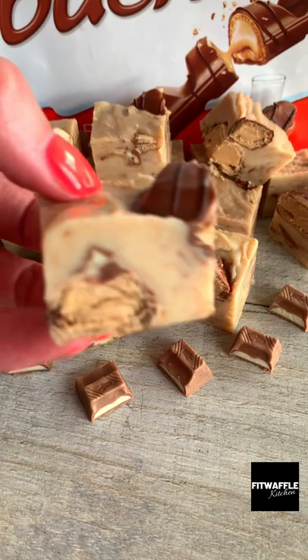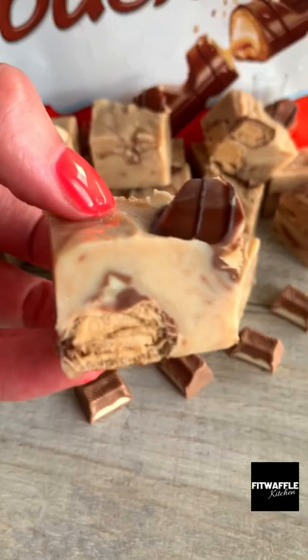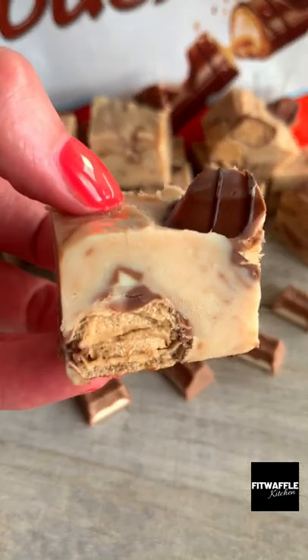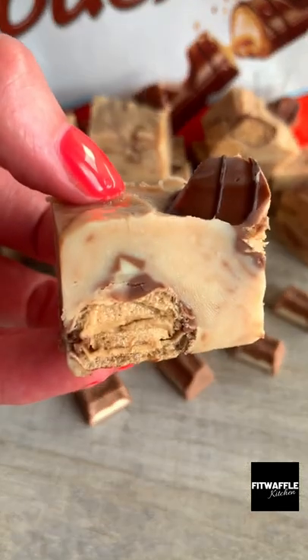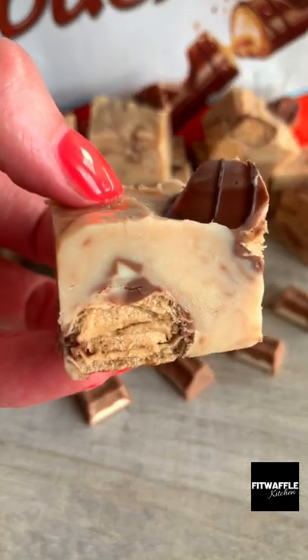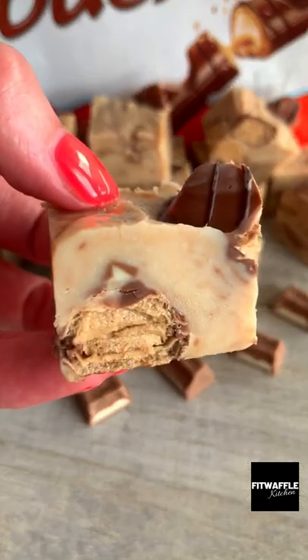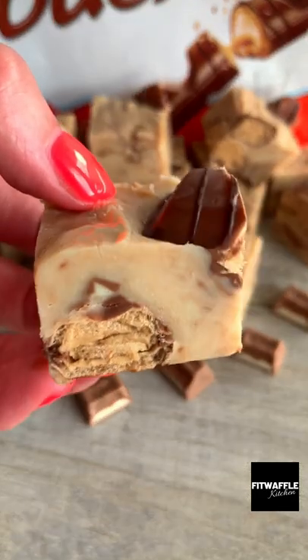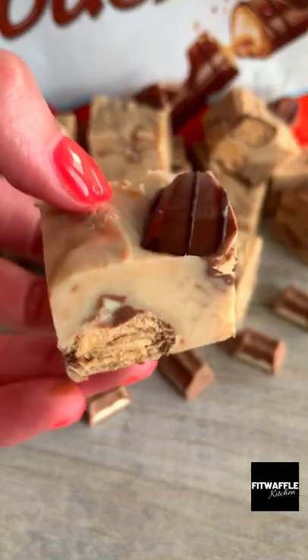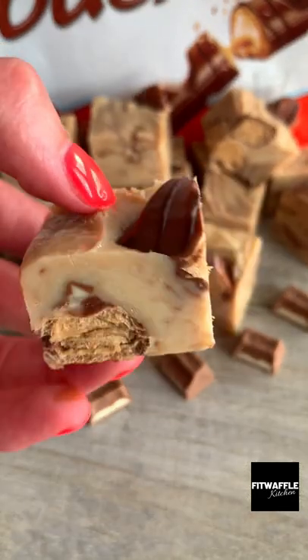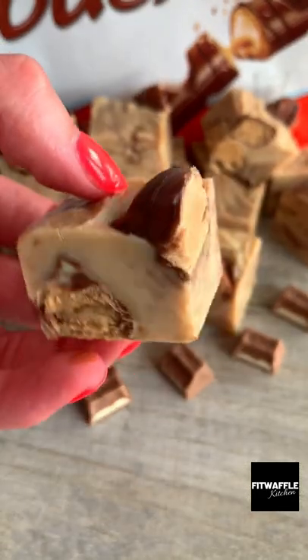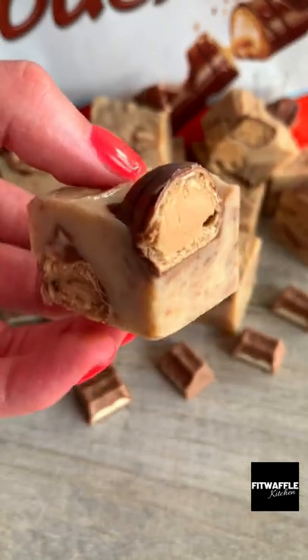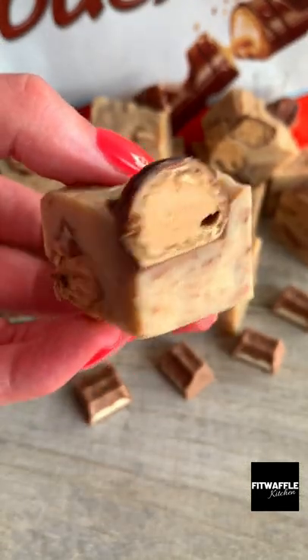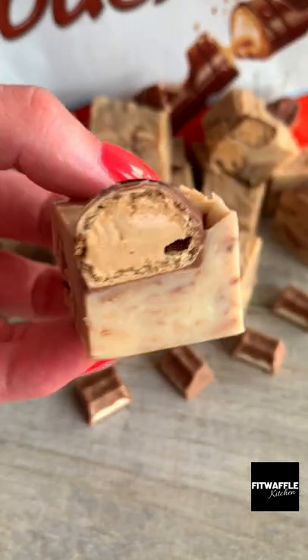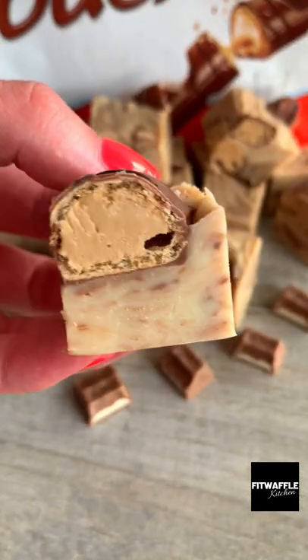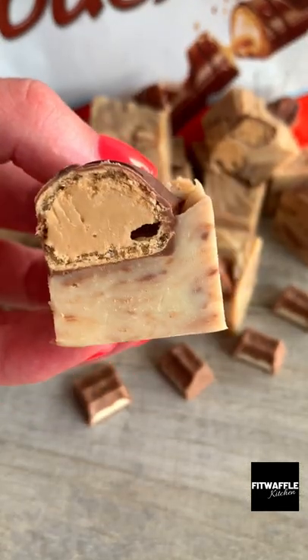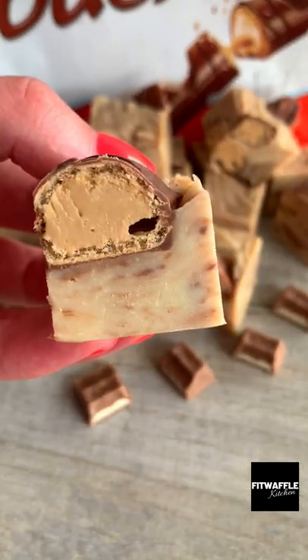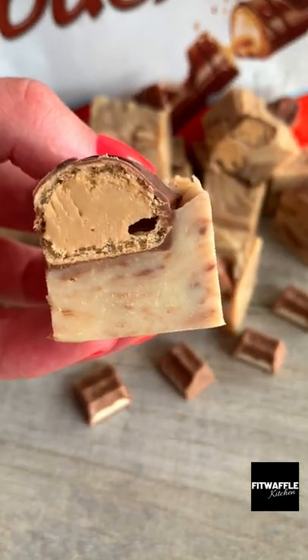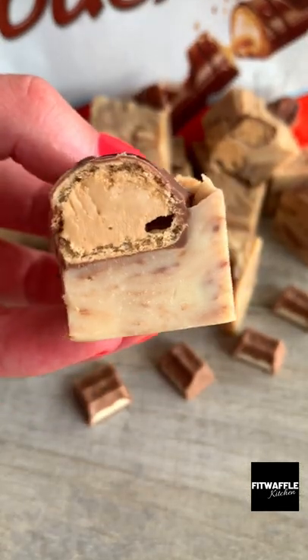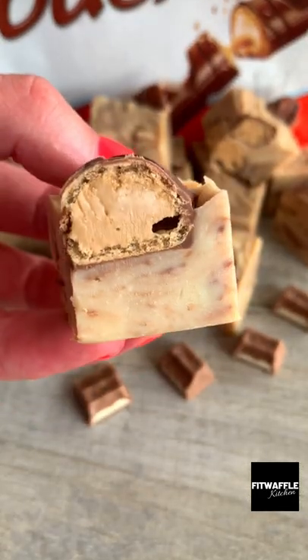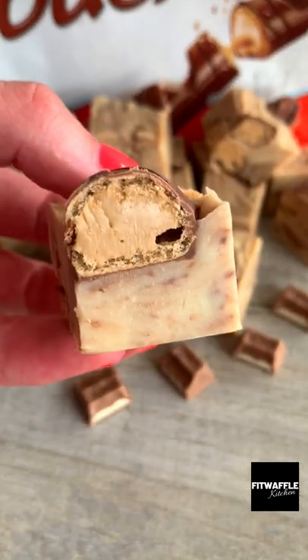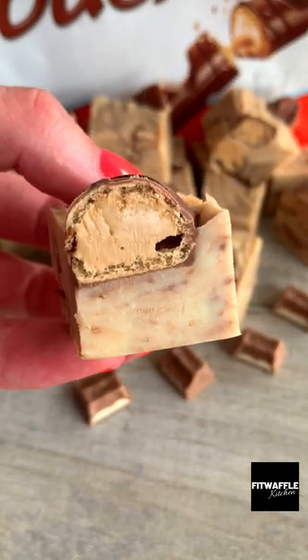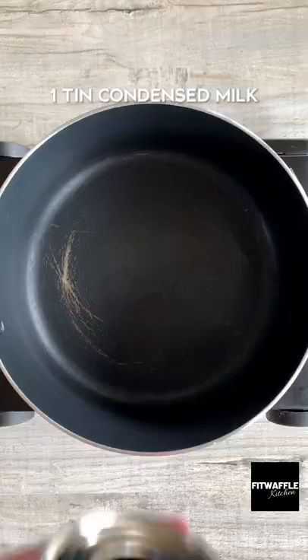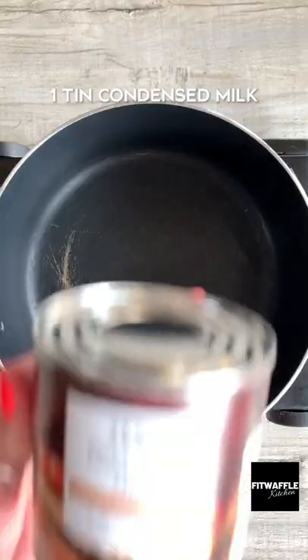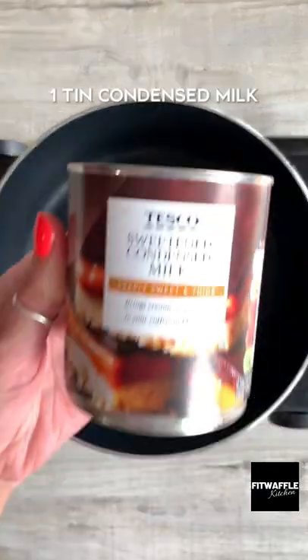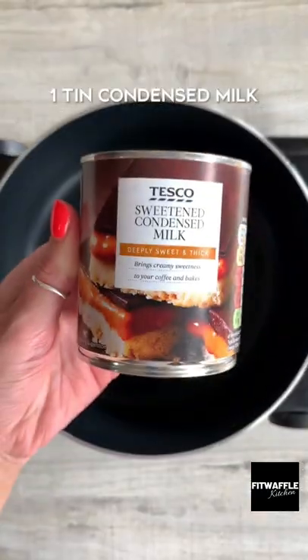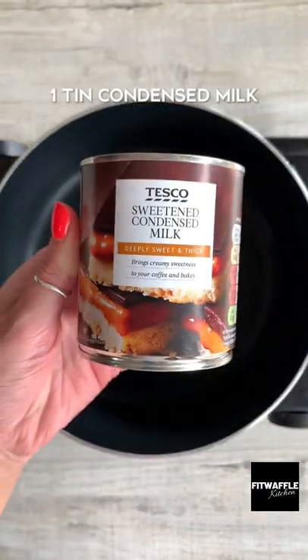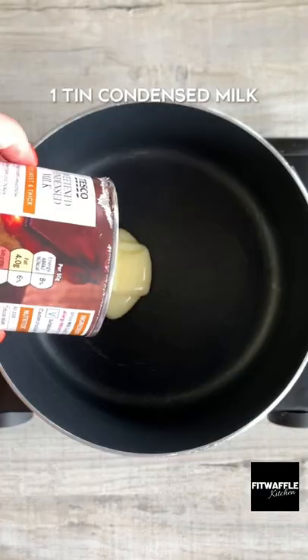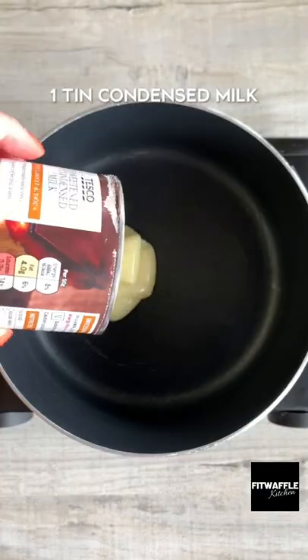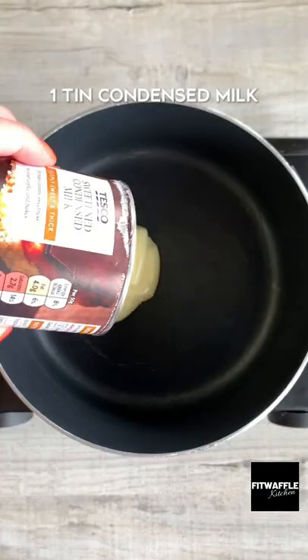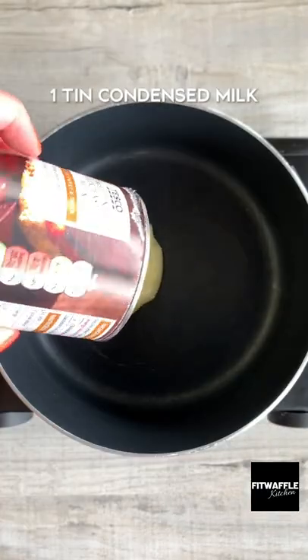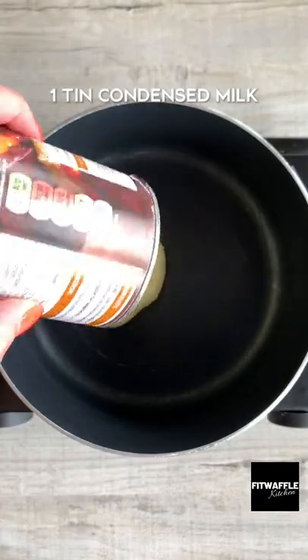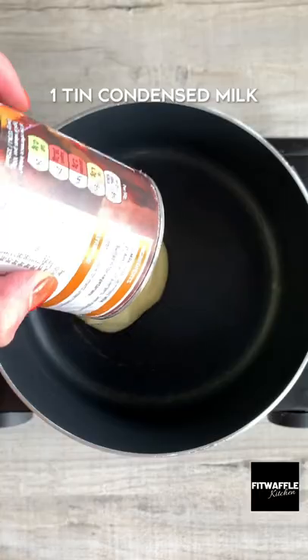I can't believe I've never made Kinder Fudge before. It tastes amazing and you only need four ingredients.